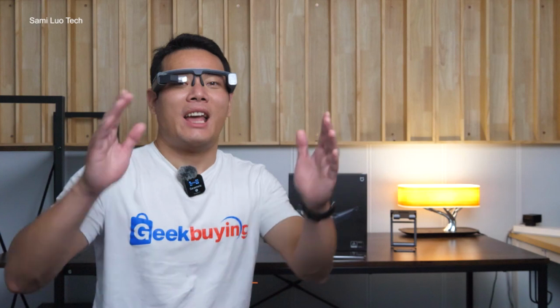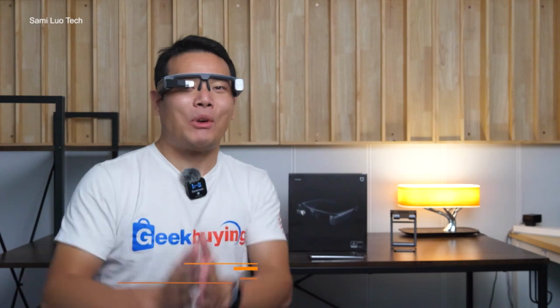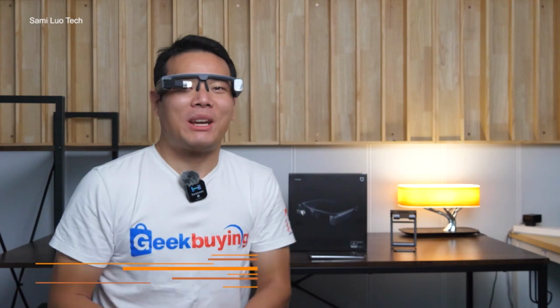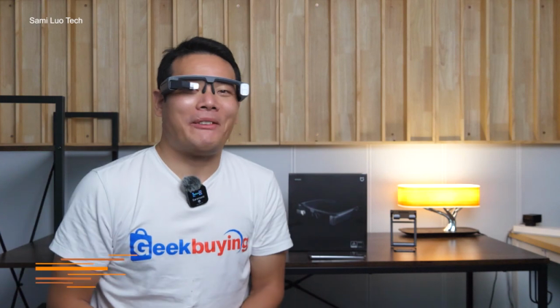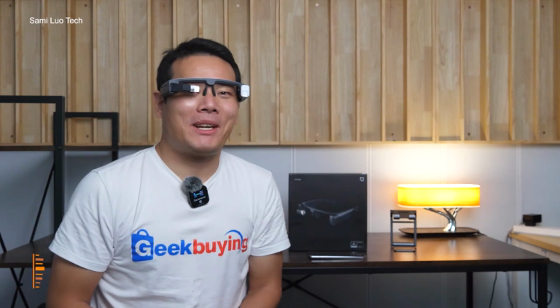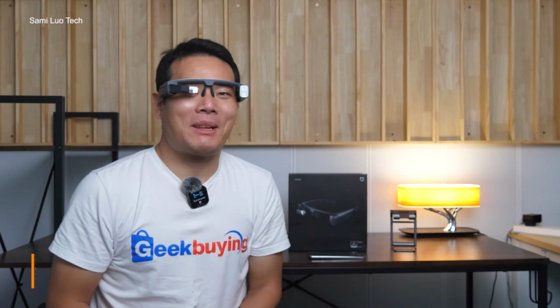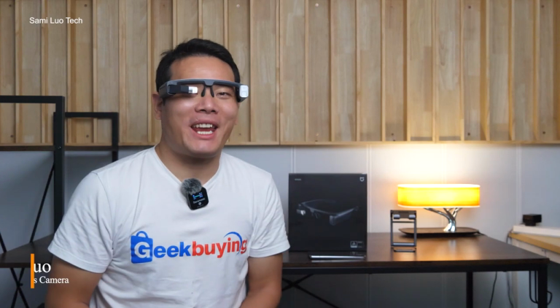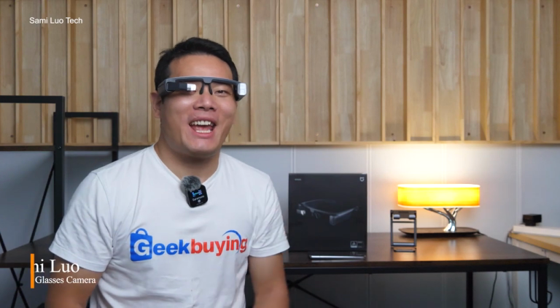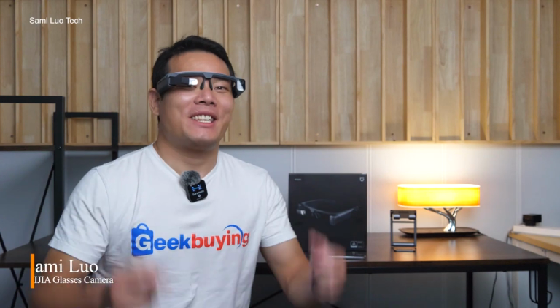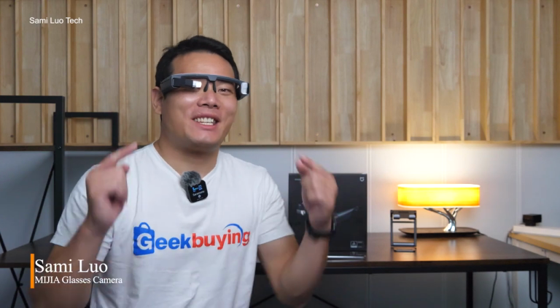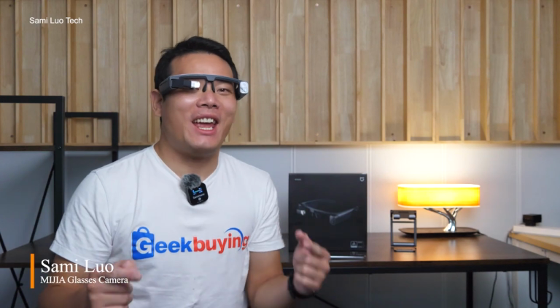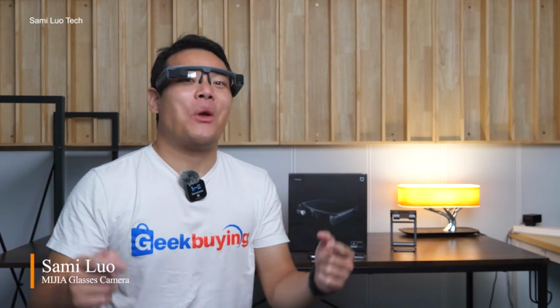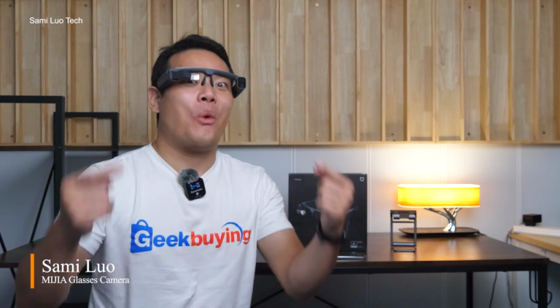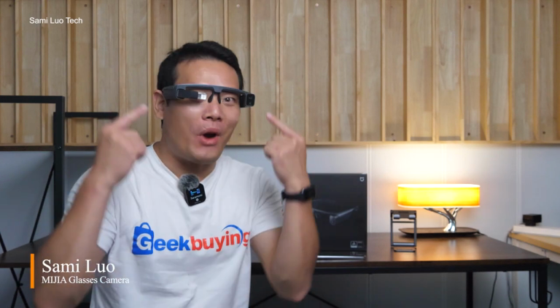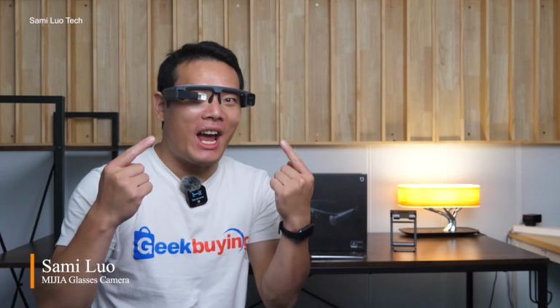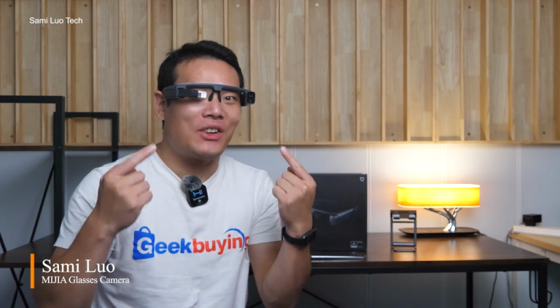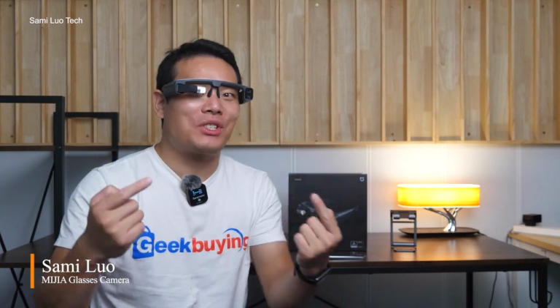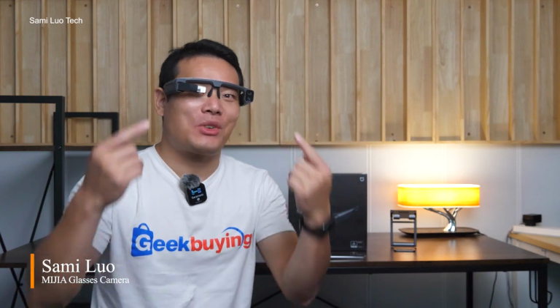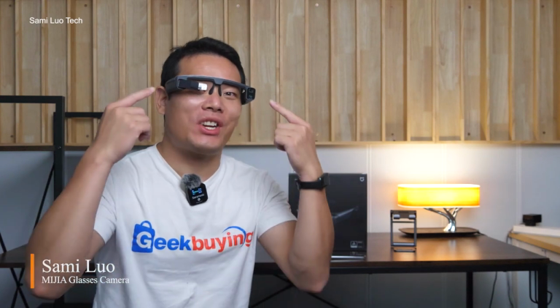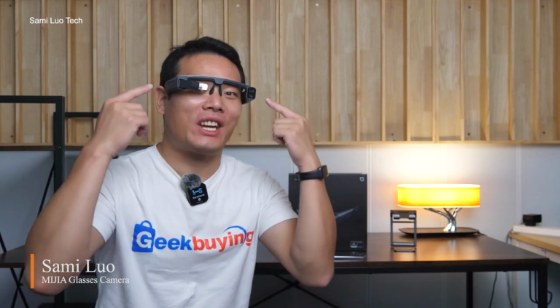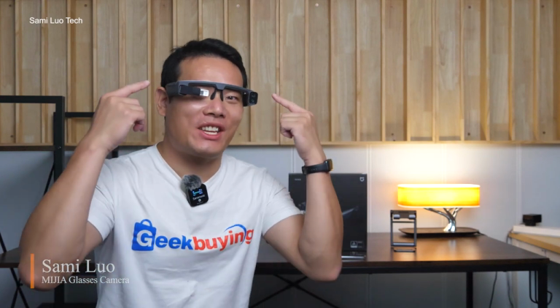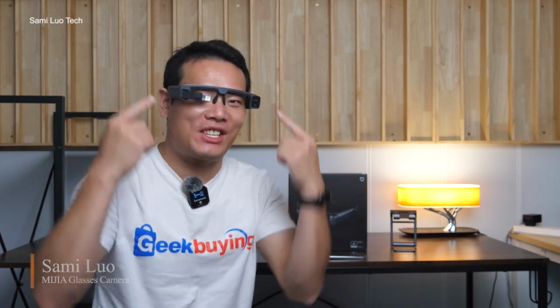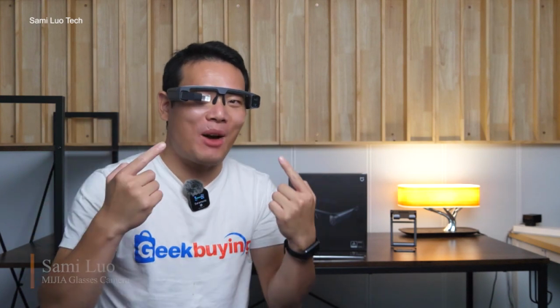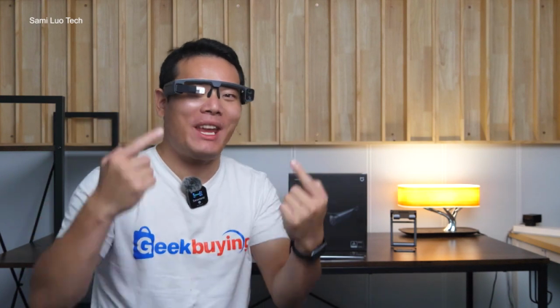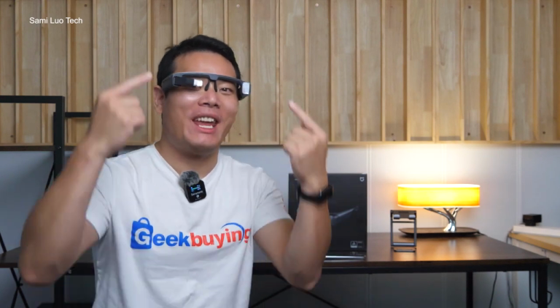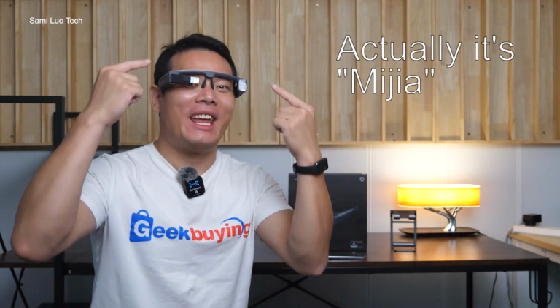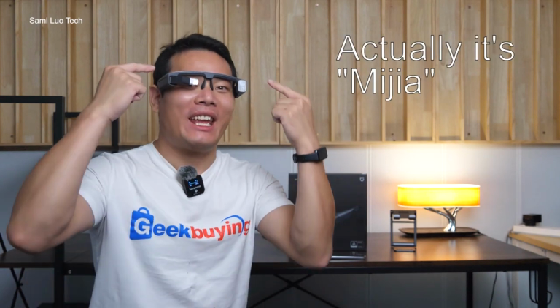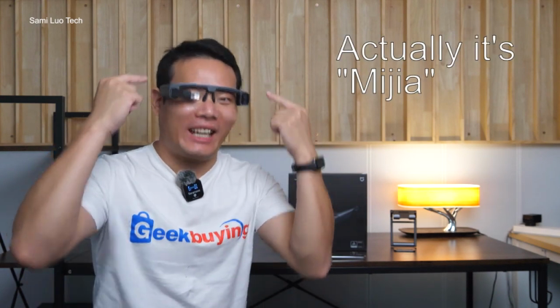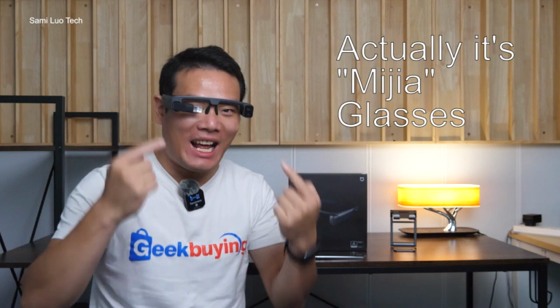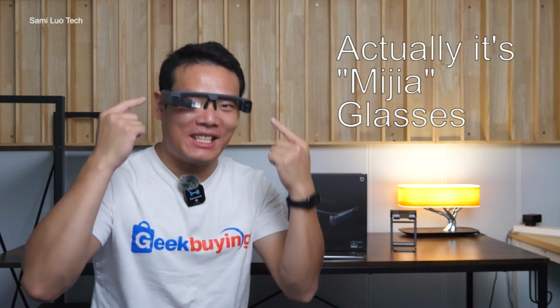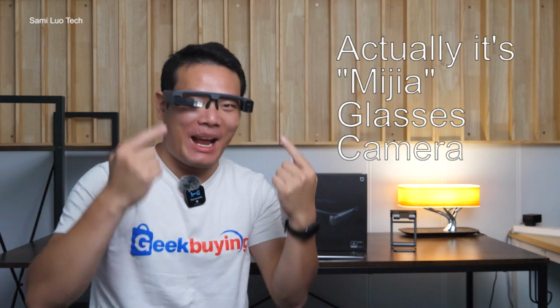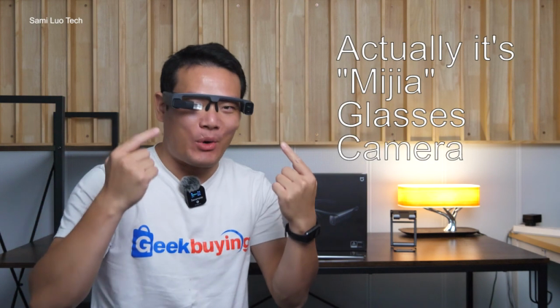Hi, what's up everybody, Sam here. Today we are going to take a quick look at the Xiaomi glasses camera.